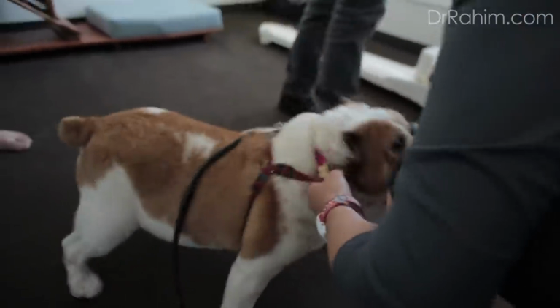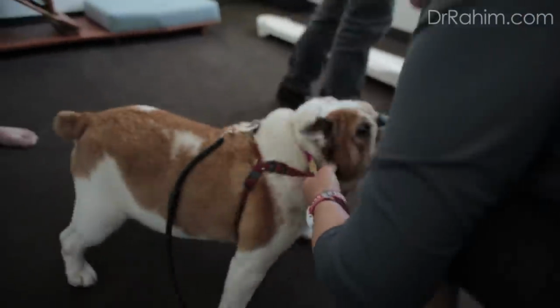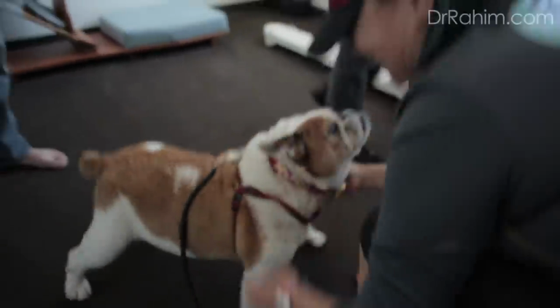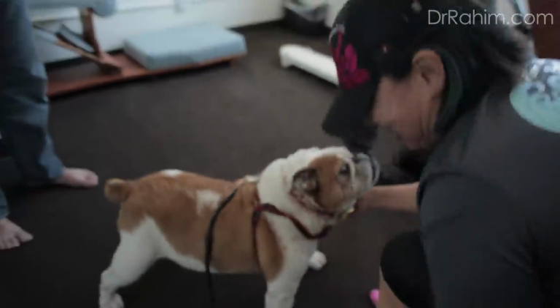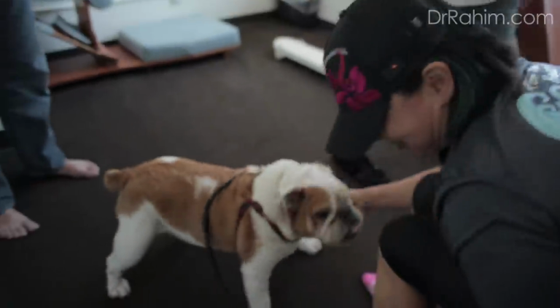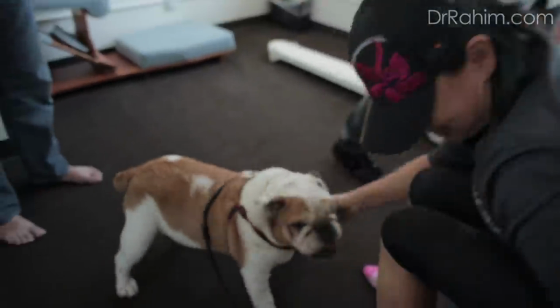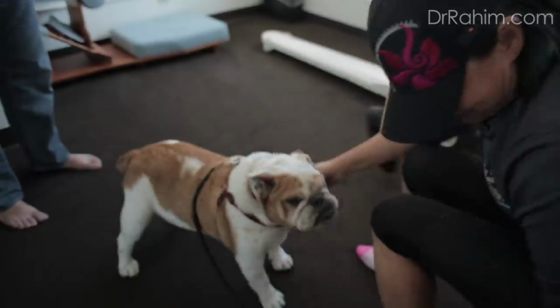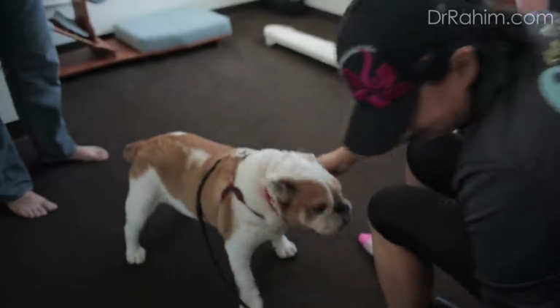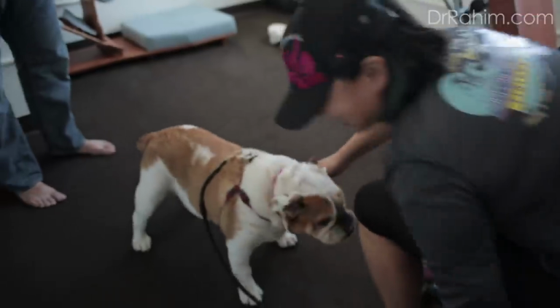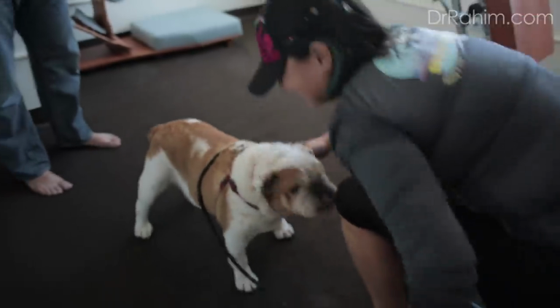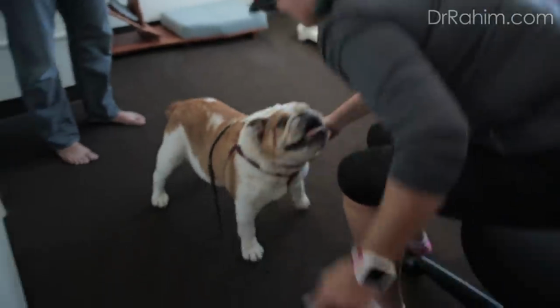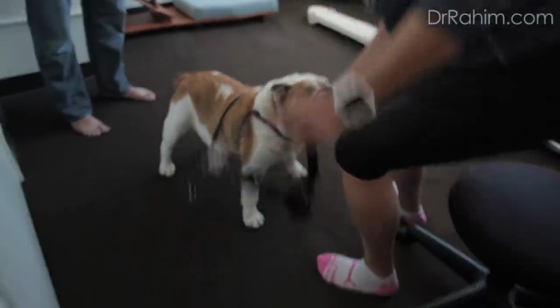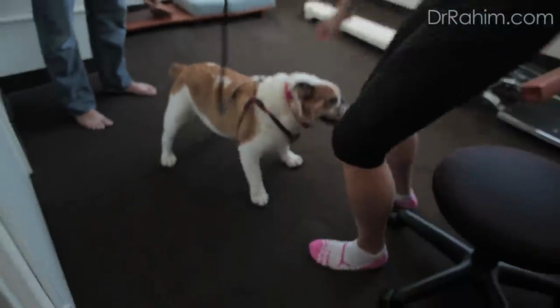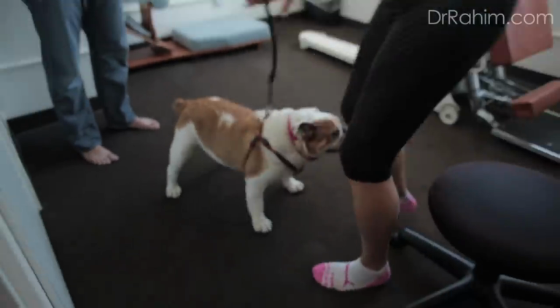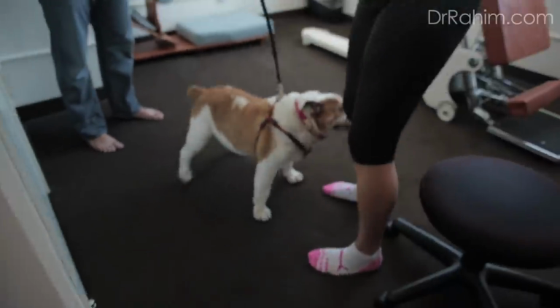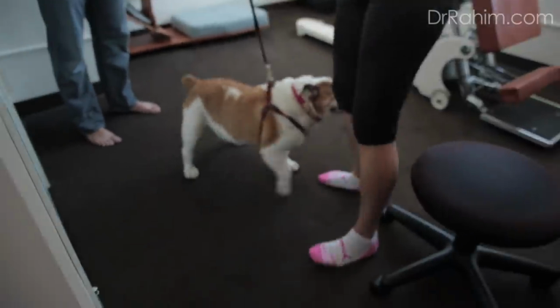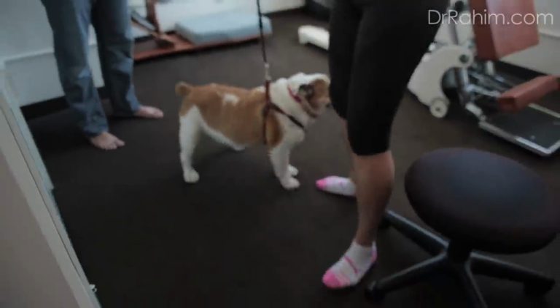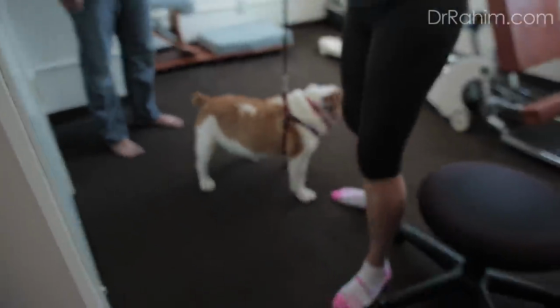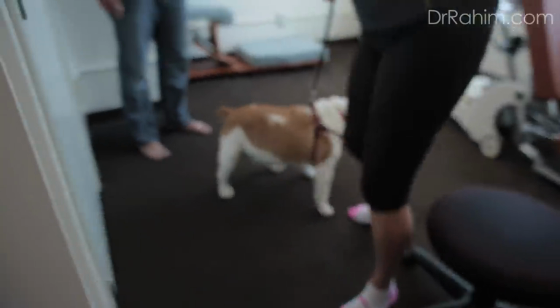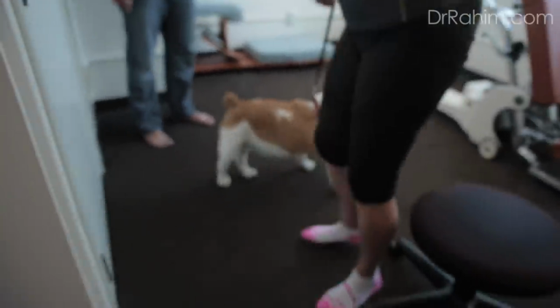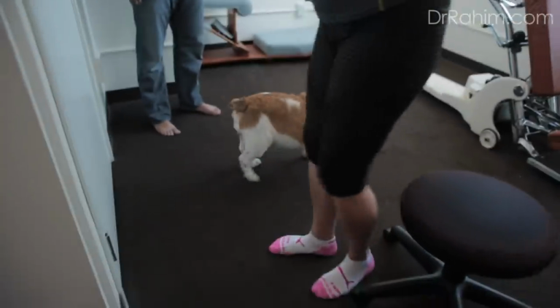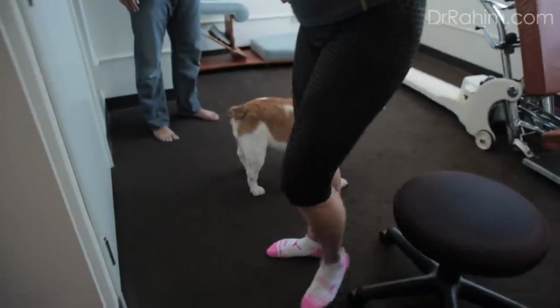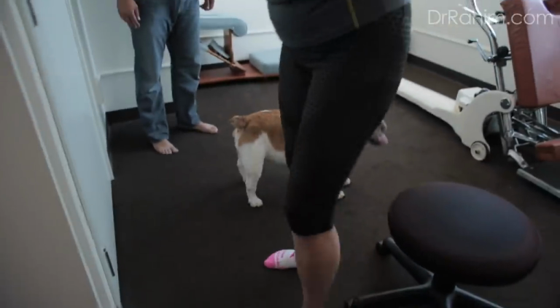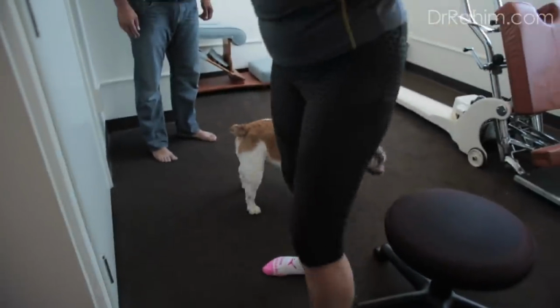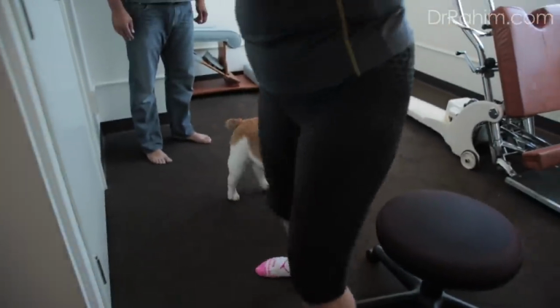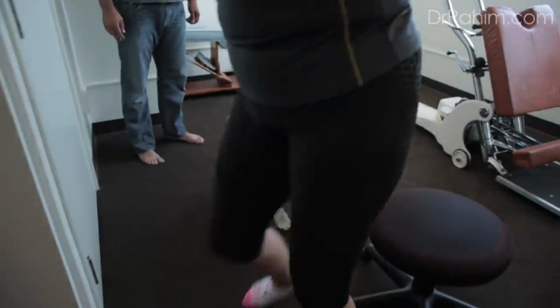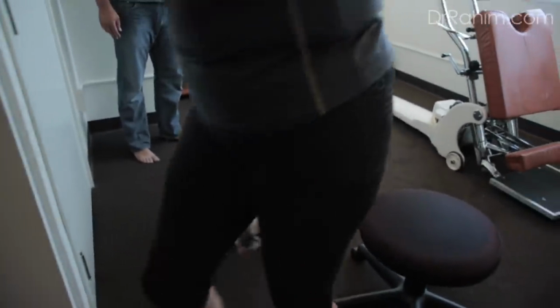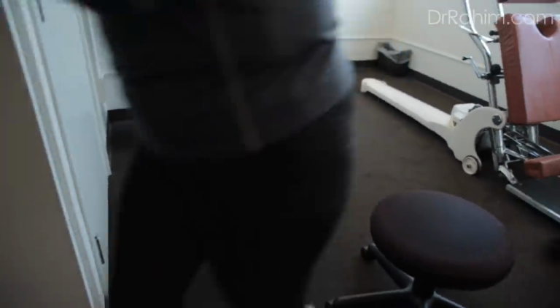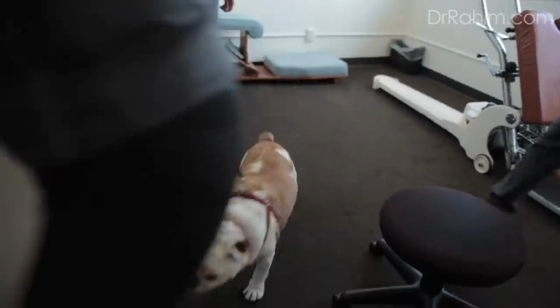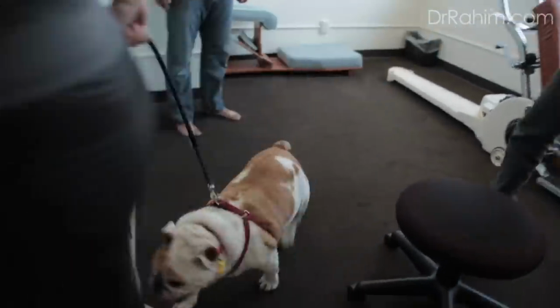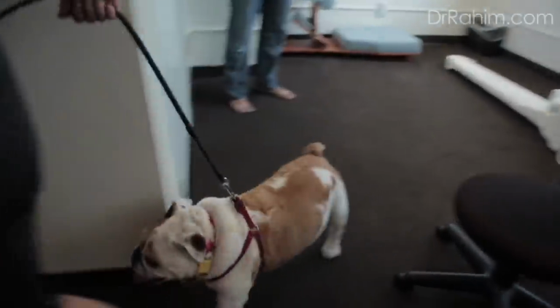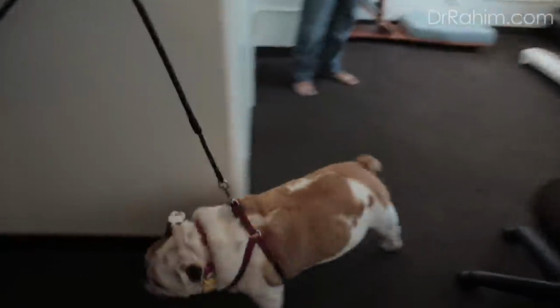Come on, Tinker. Just go, walk. Let's go for a walk. Don't stop — go, go. Good job, good job.